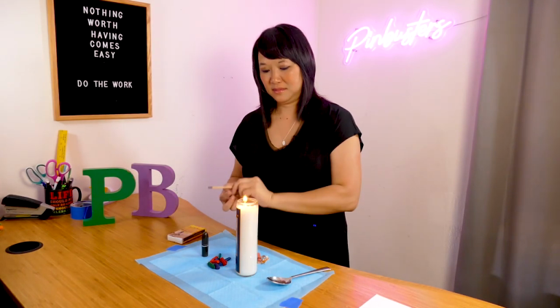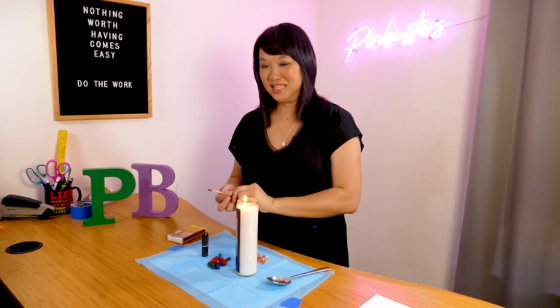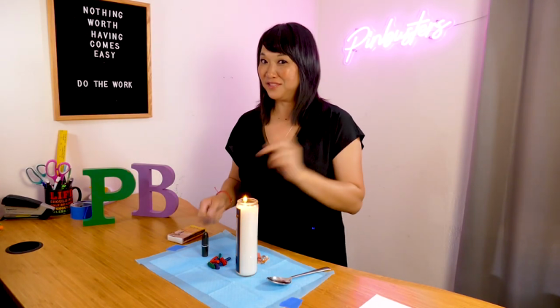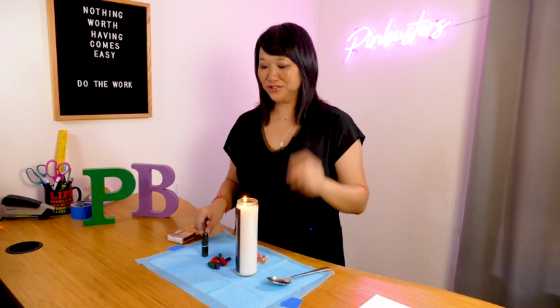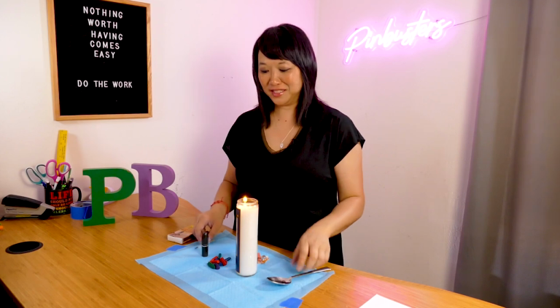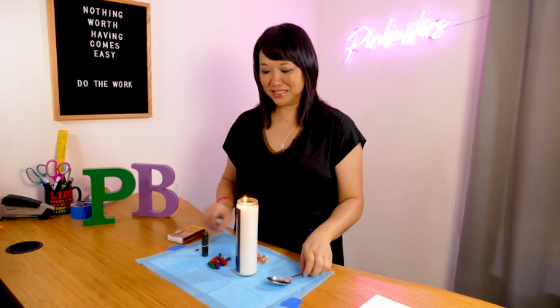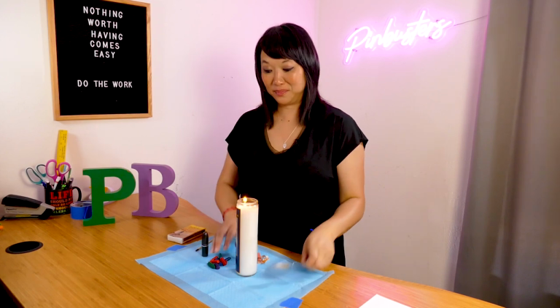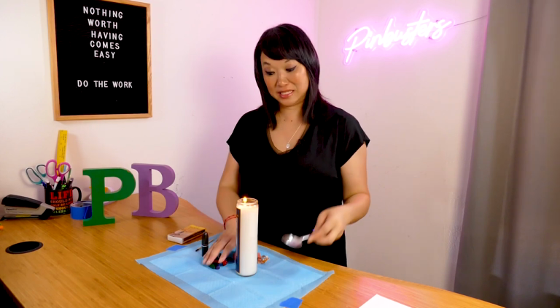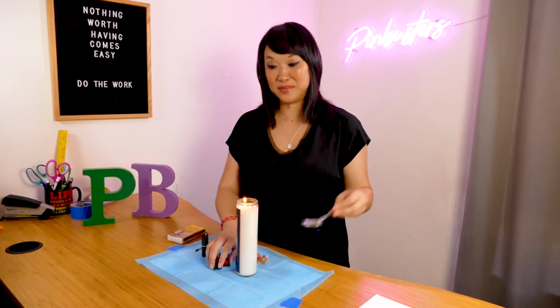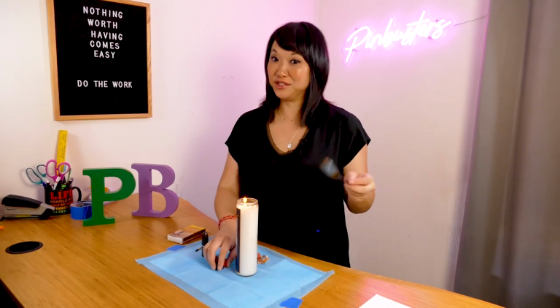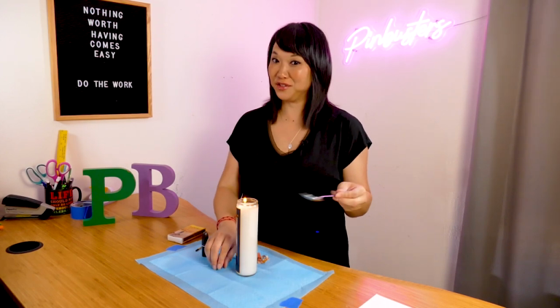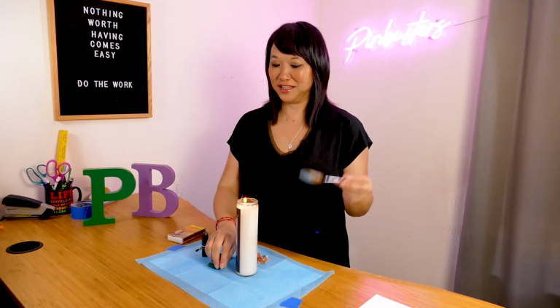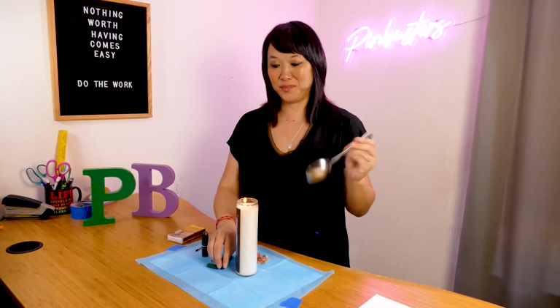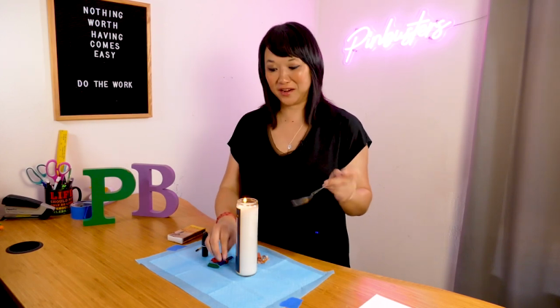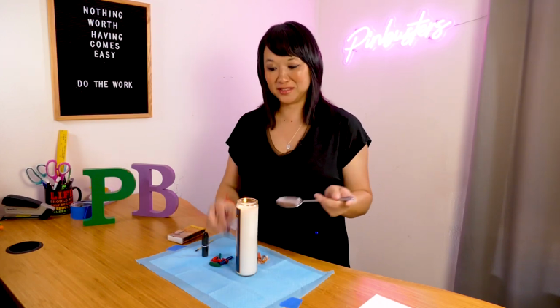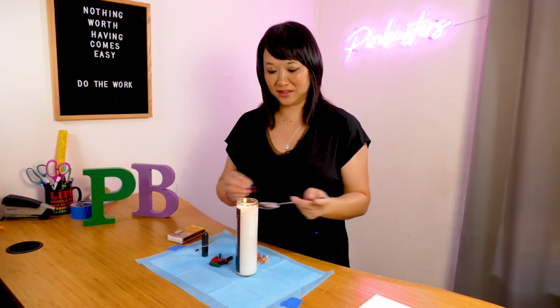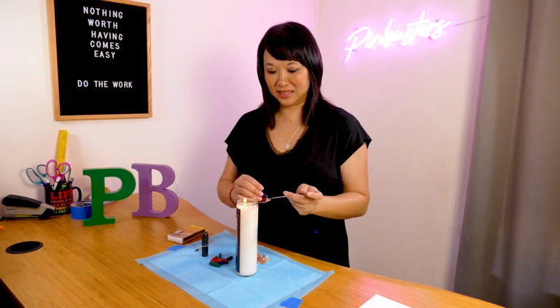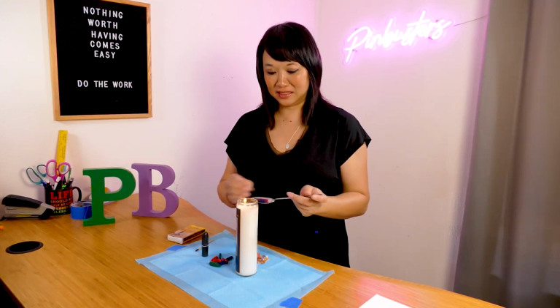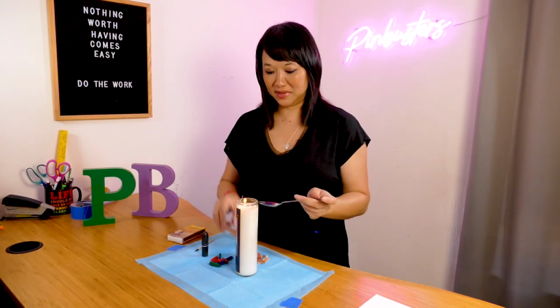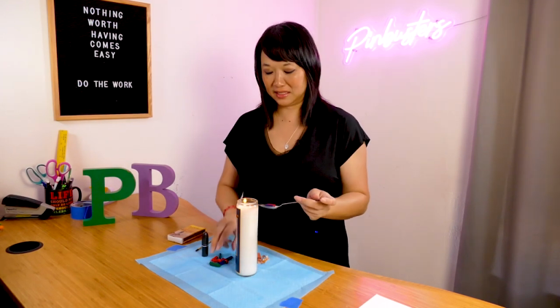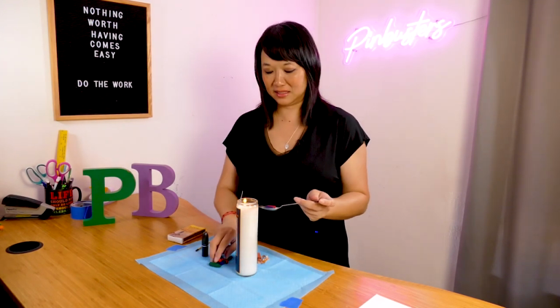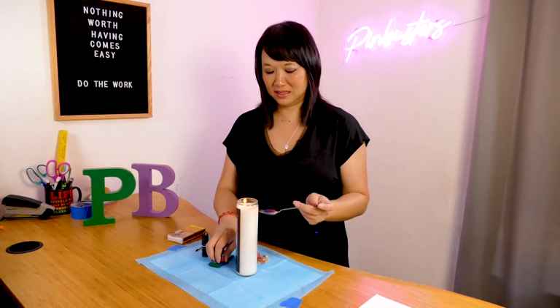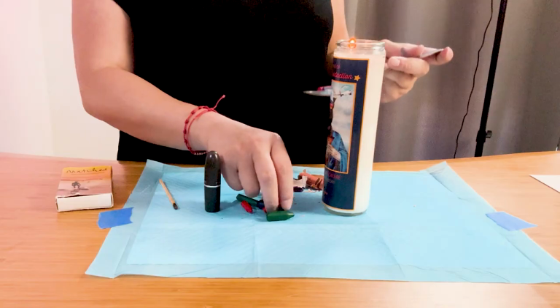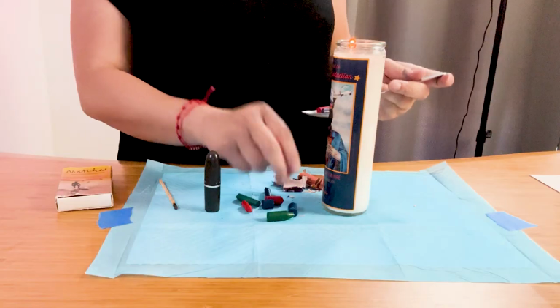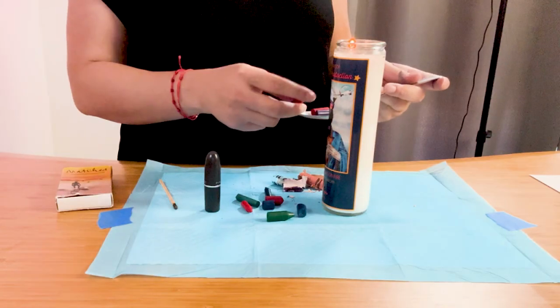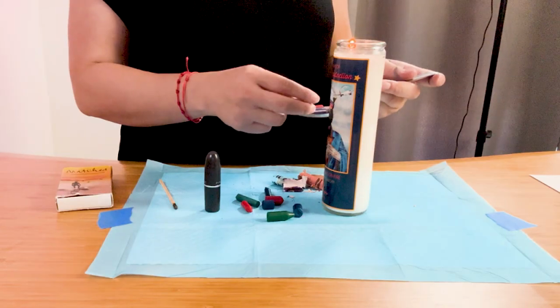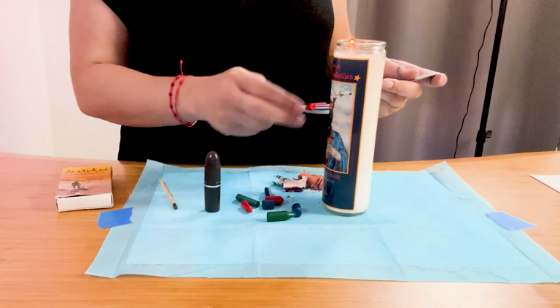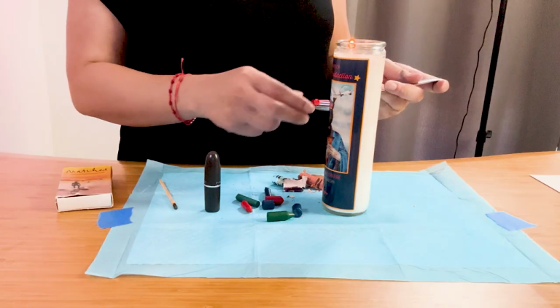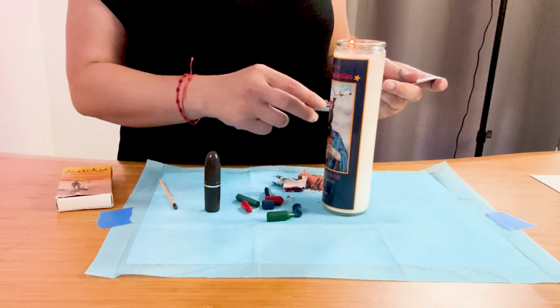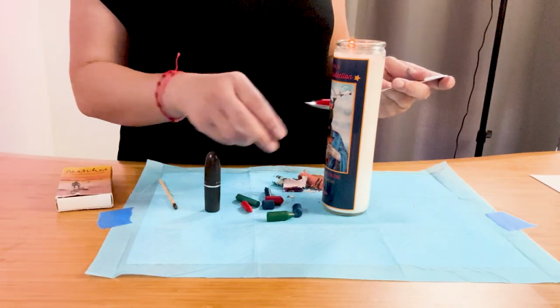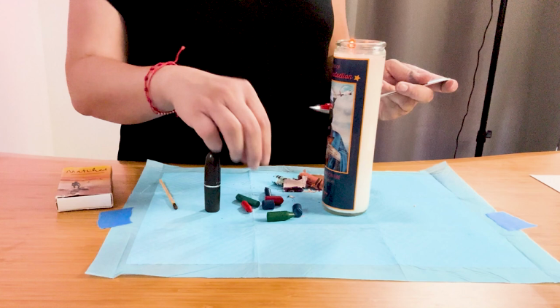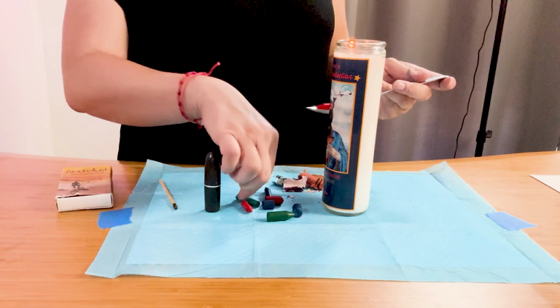Kids, if you're doing this, please make sure that your parents are handling the matches. You should not be playing with matches at home.